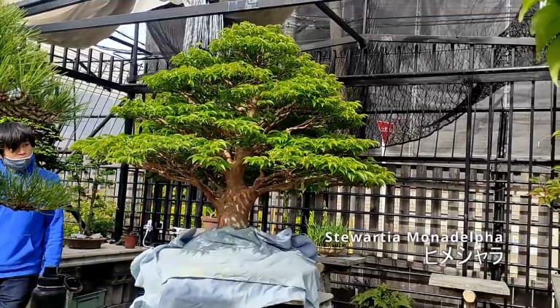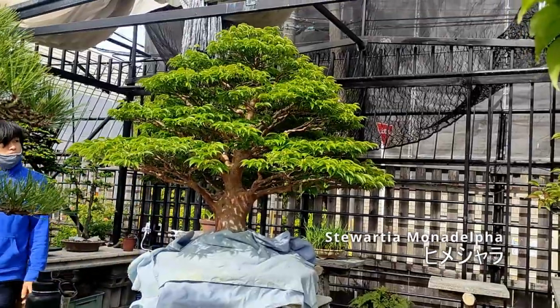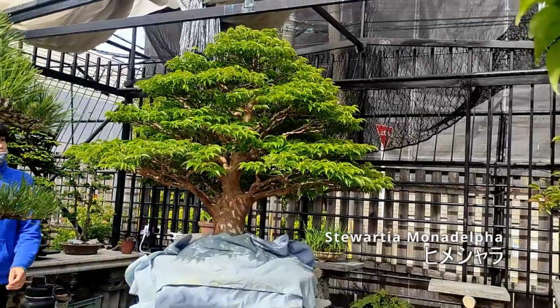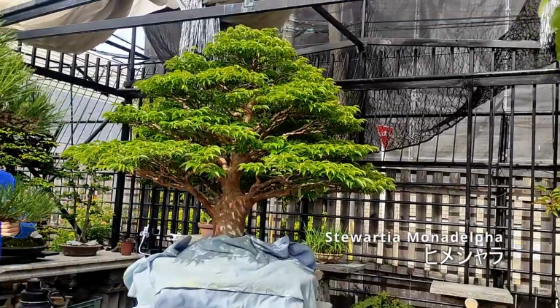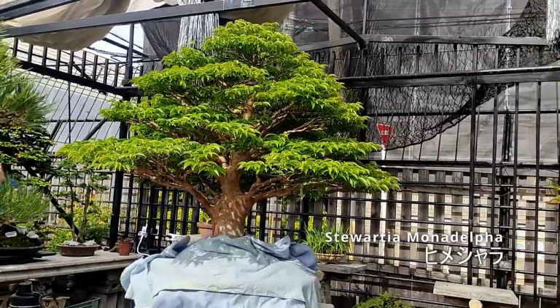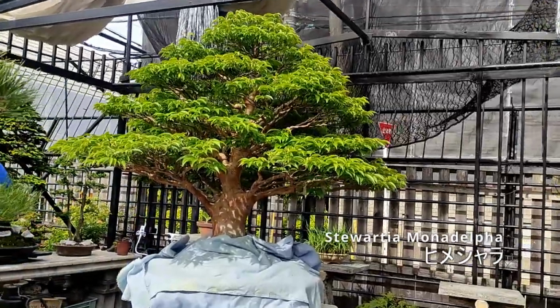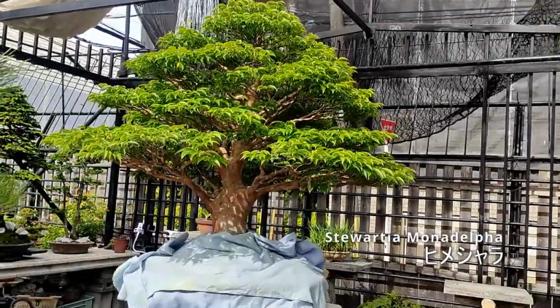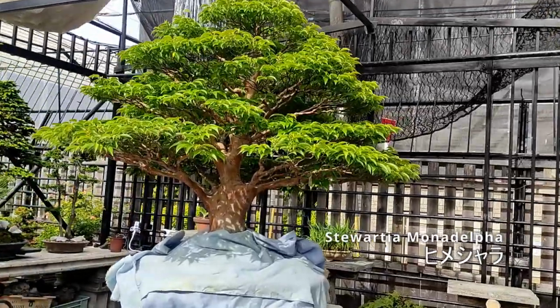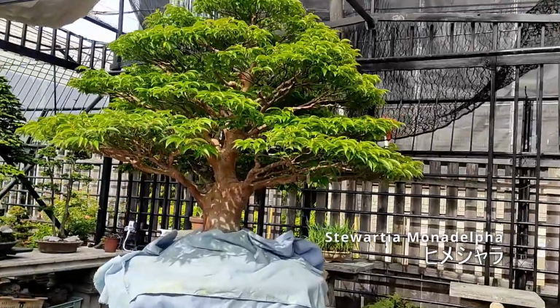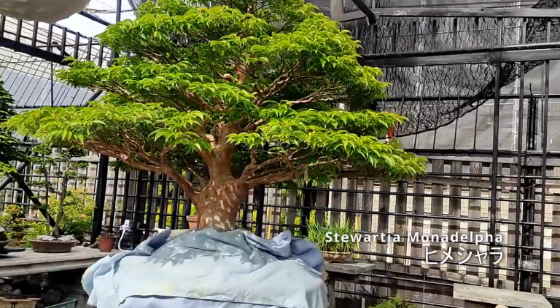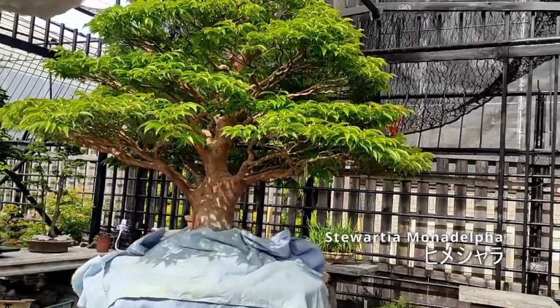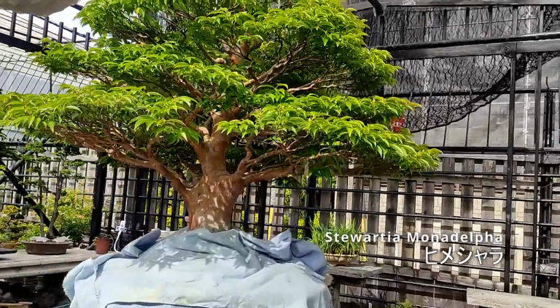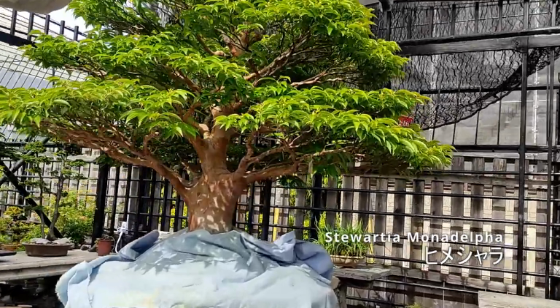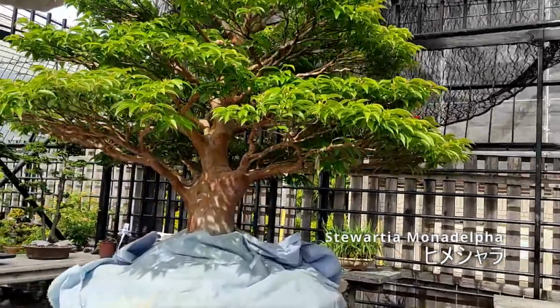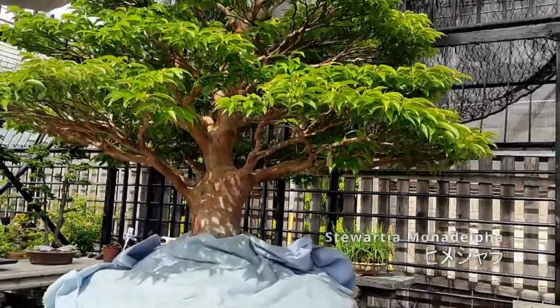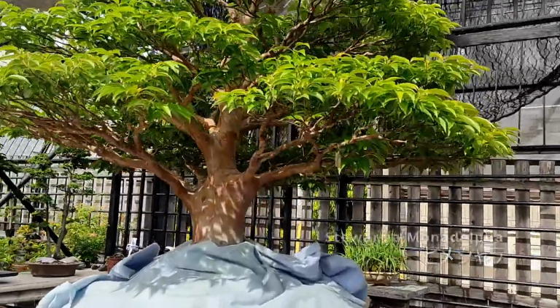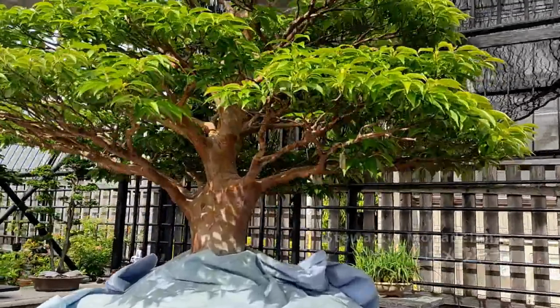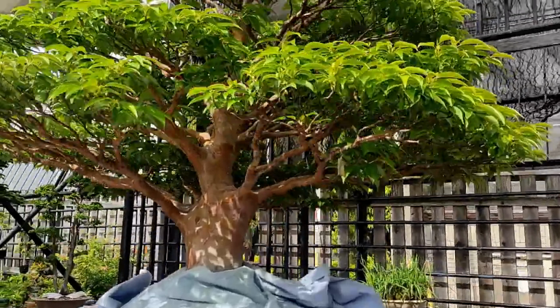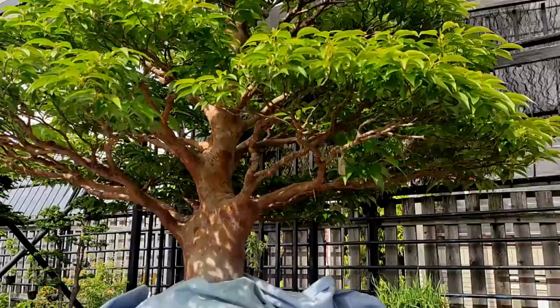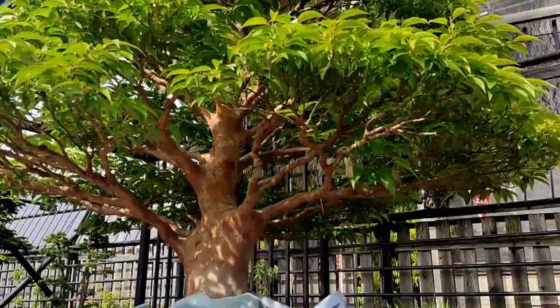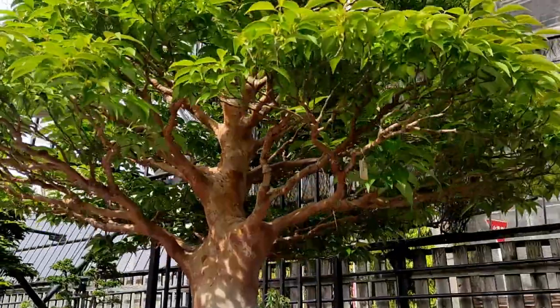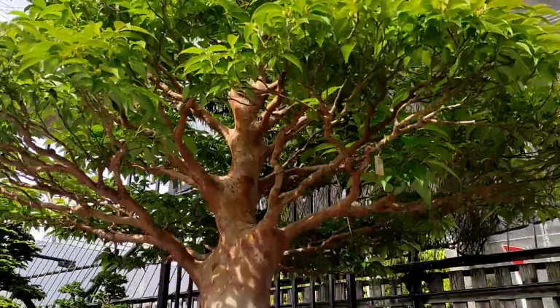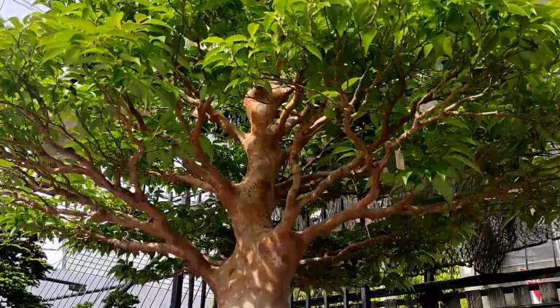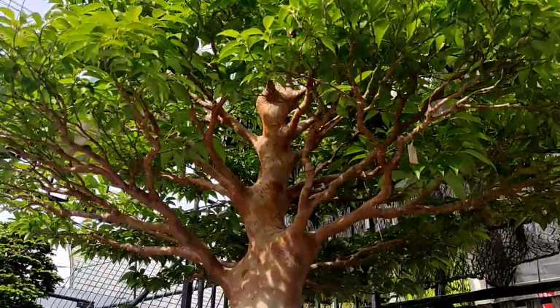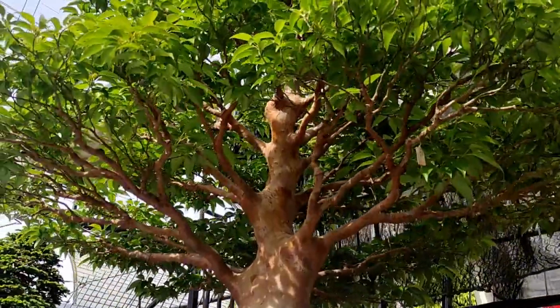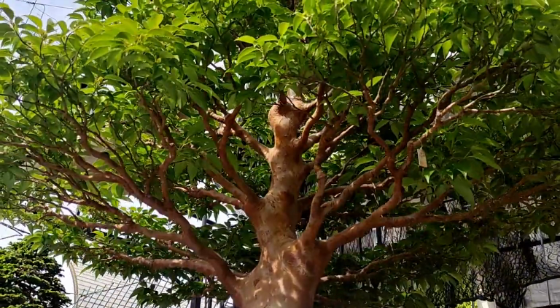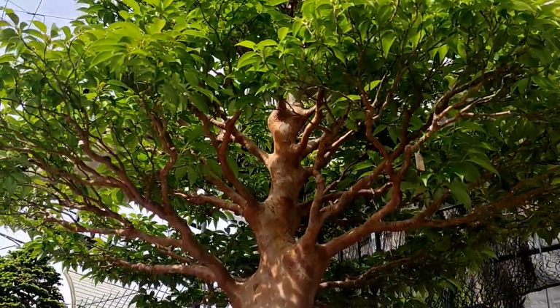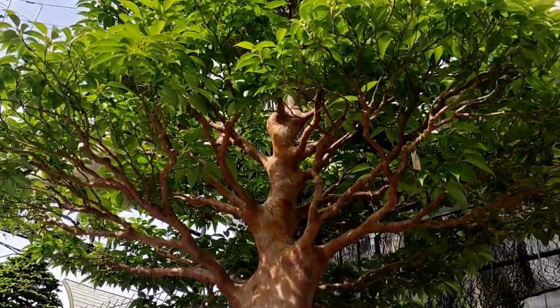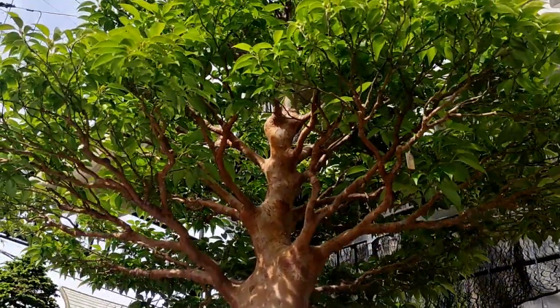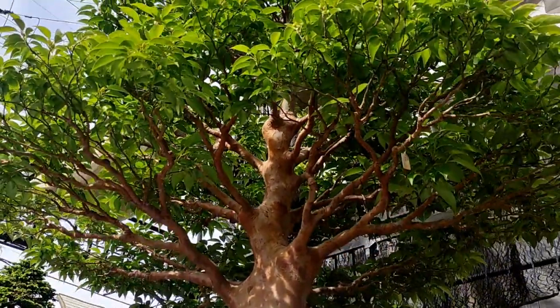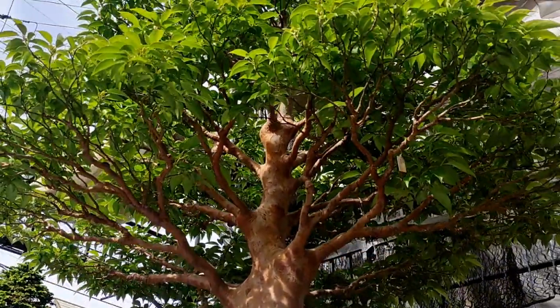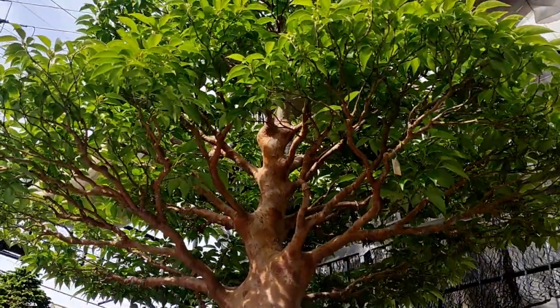Hey everyone, today I'll be sharing how we maintain this giant stewardia bonsai through spring, so let's get started.